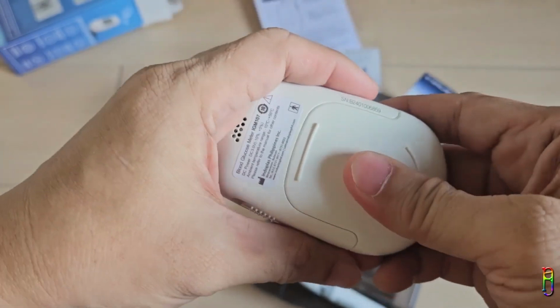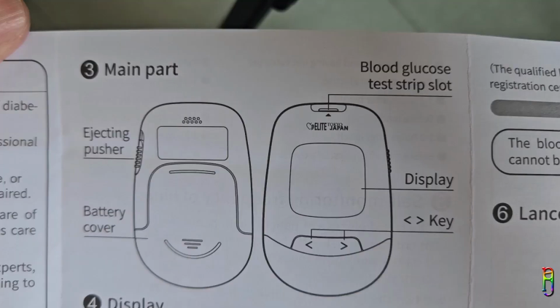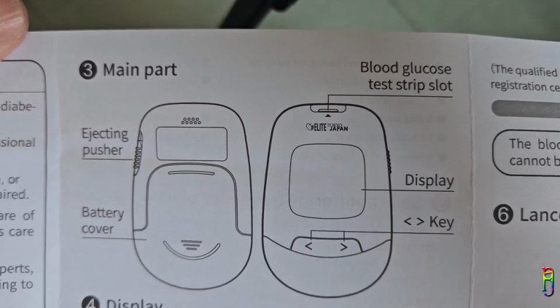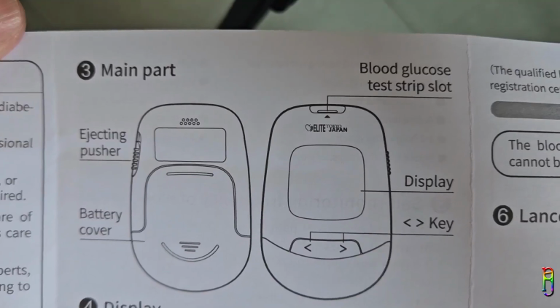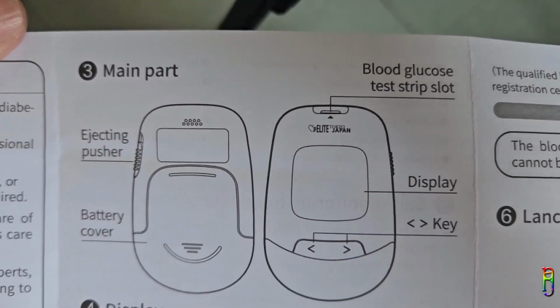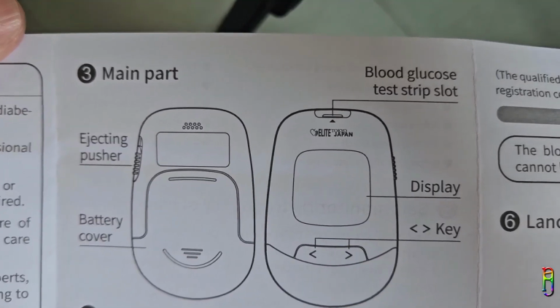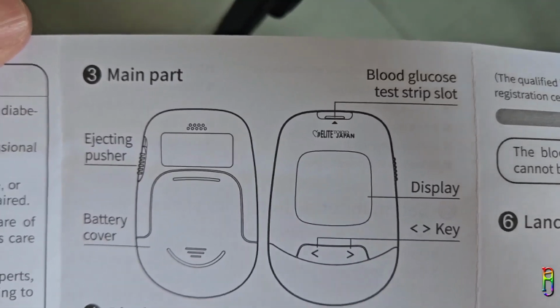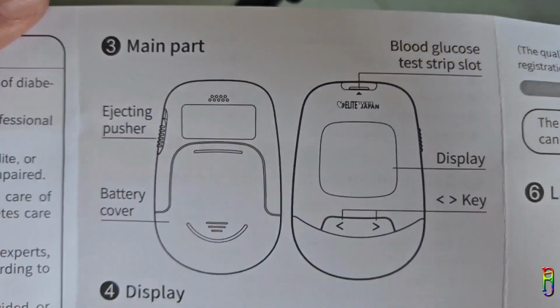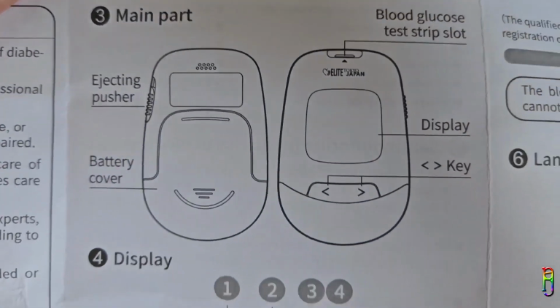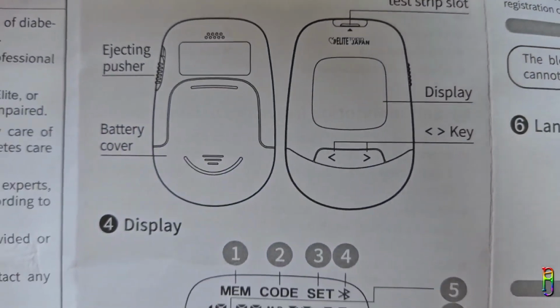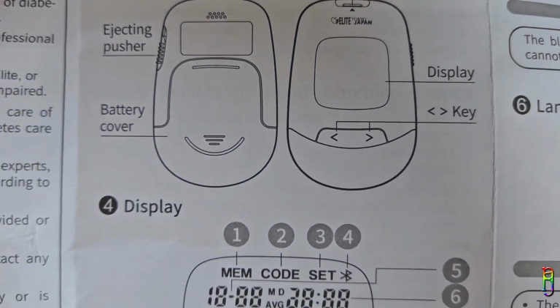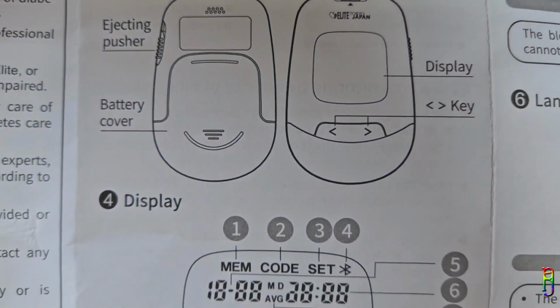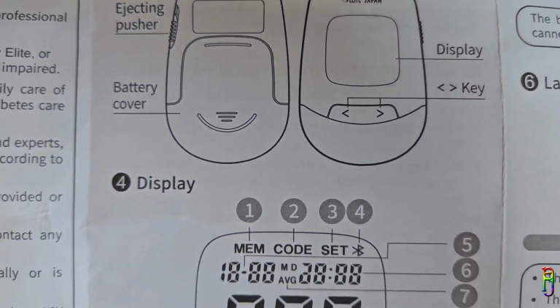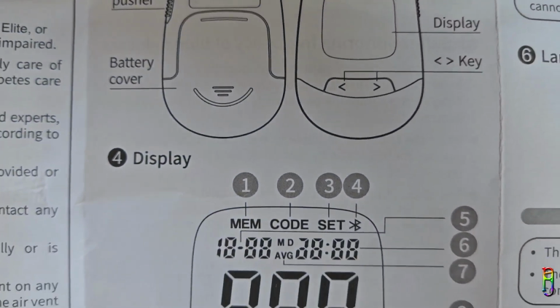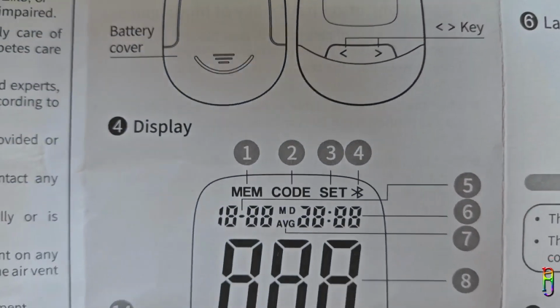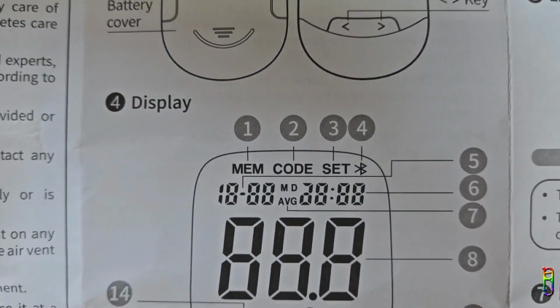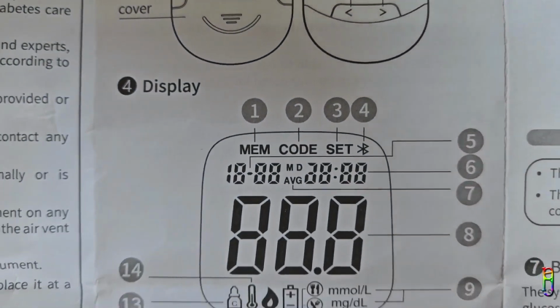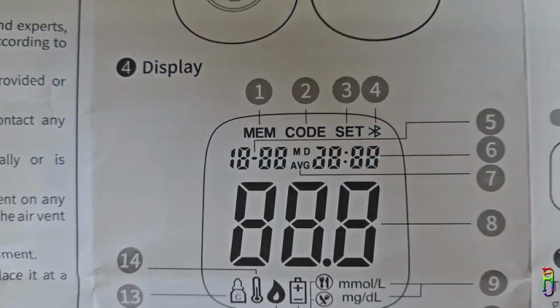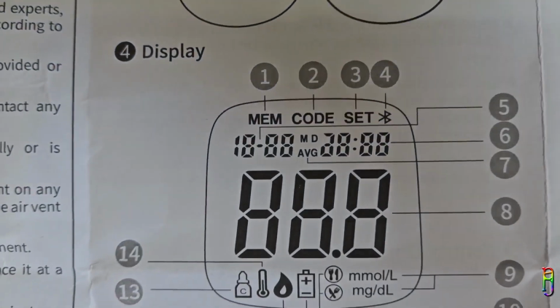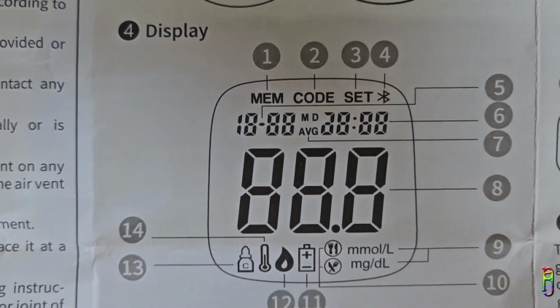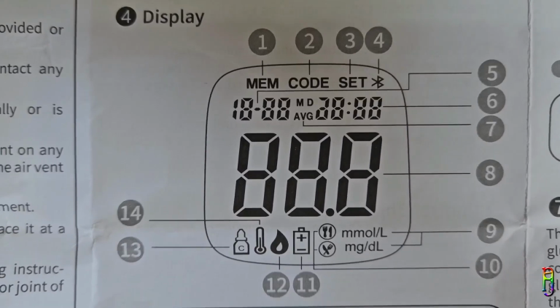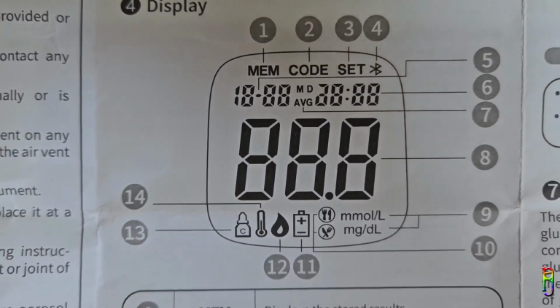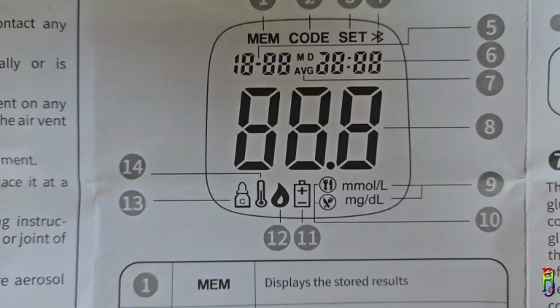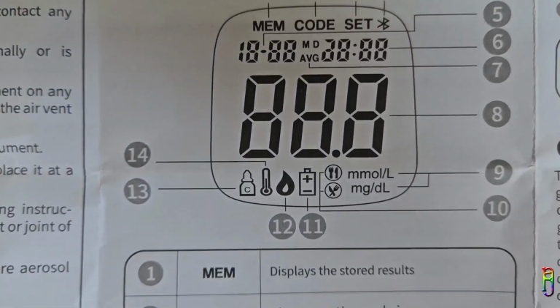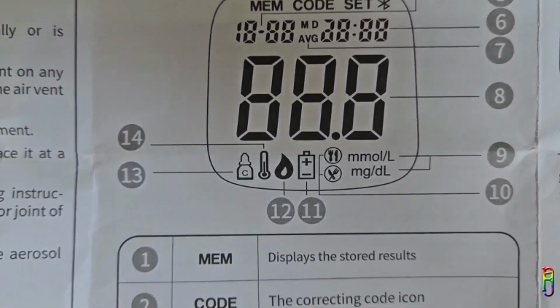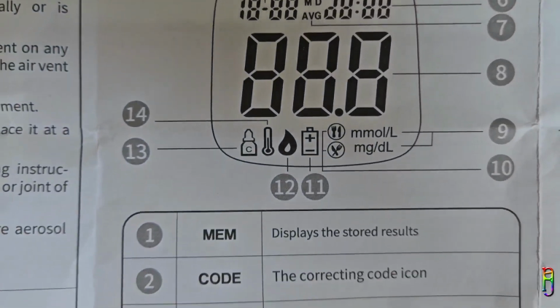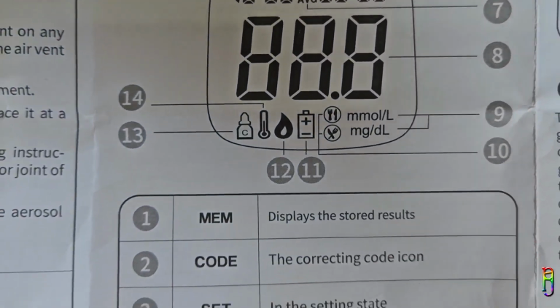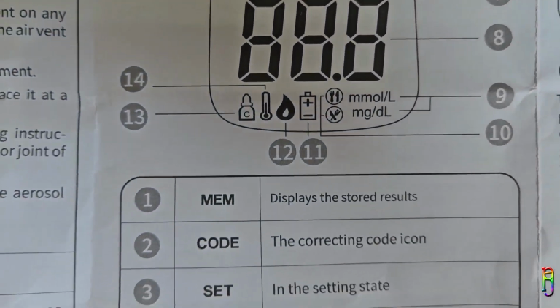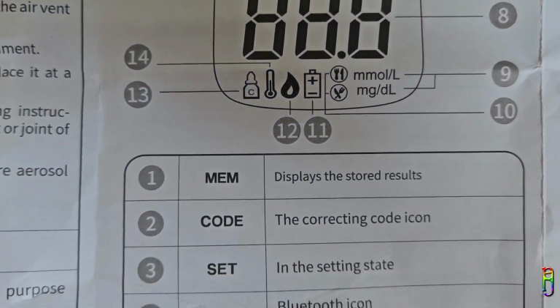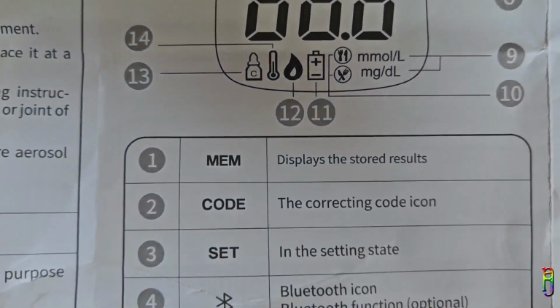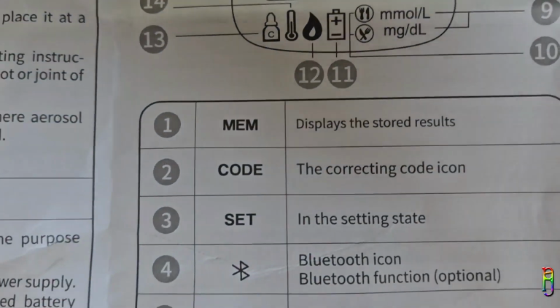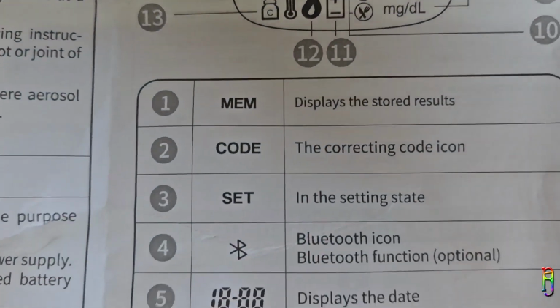Before we set up the device, here's a quick scan of the user manual to get you familiar with the parts and what the display on the screen means.